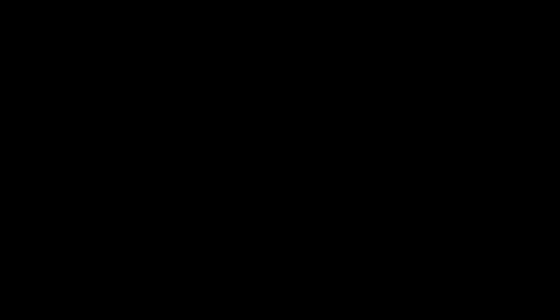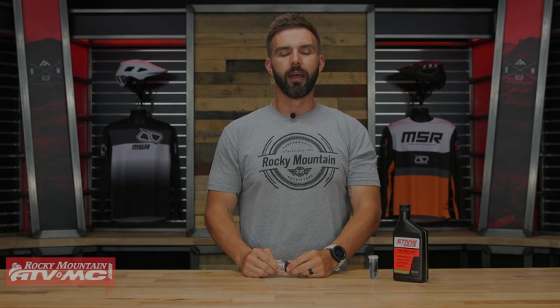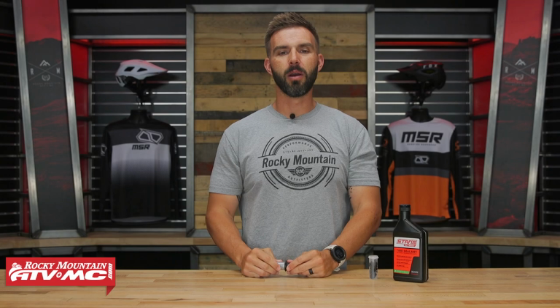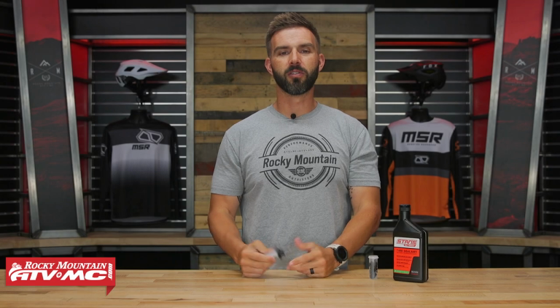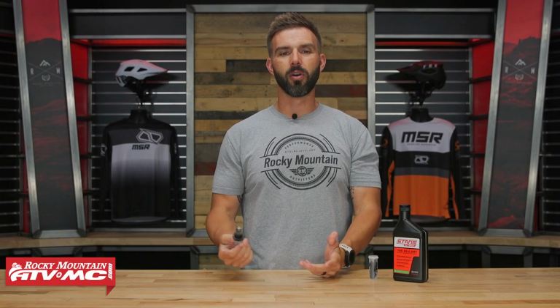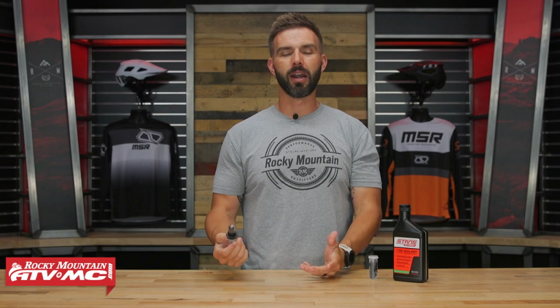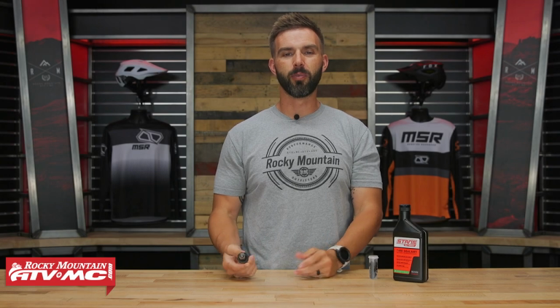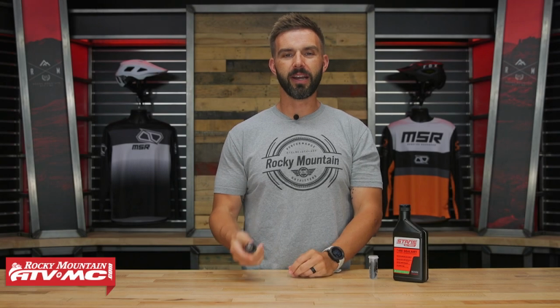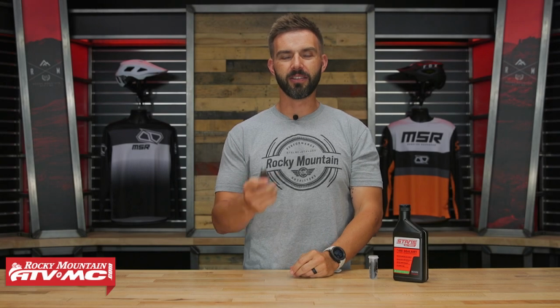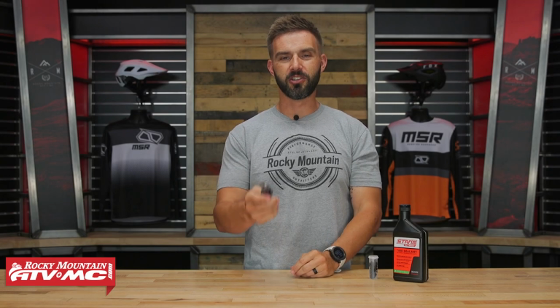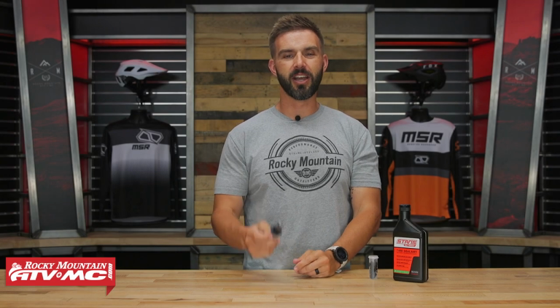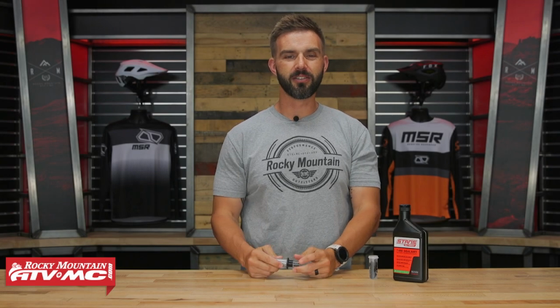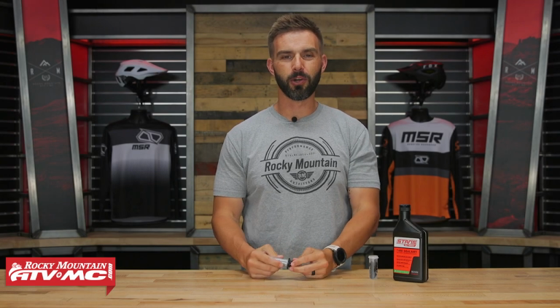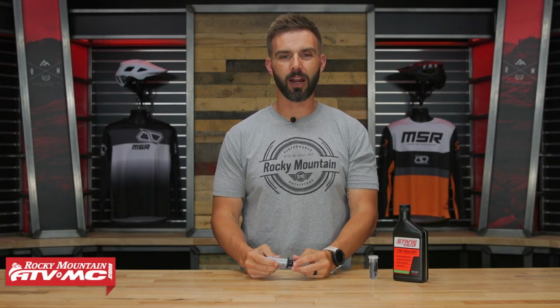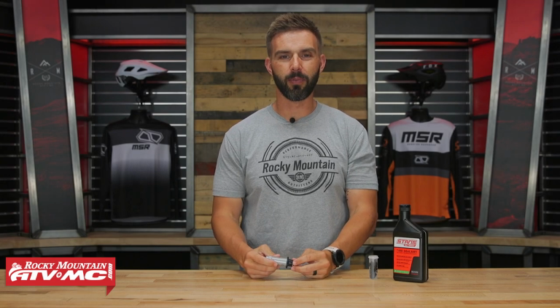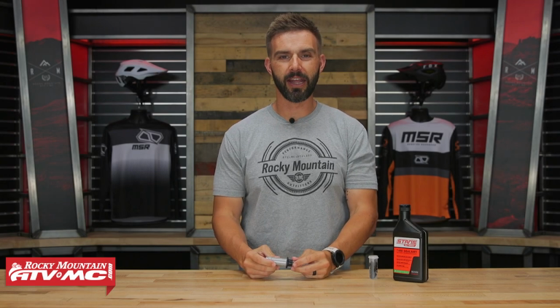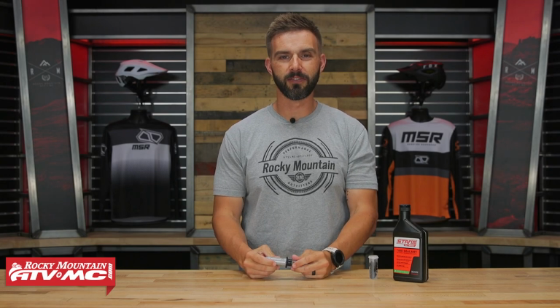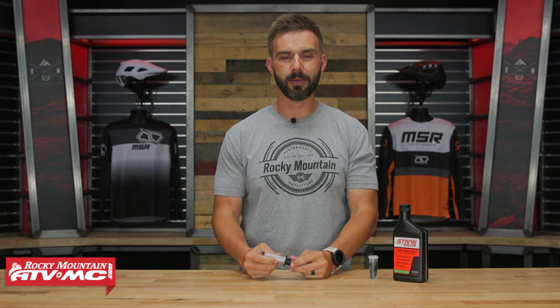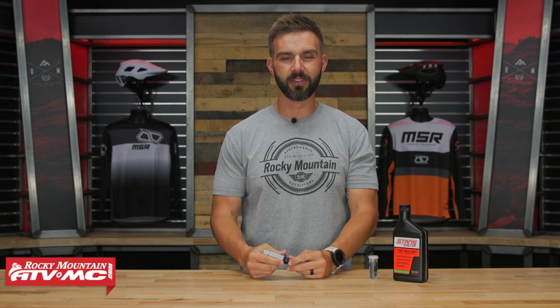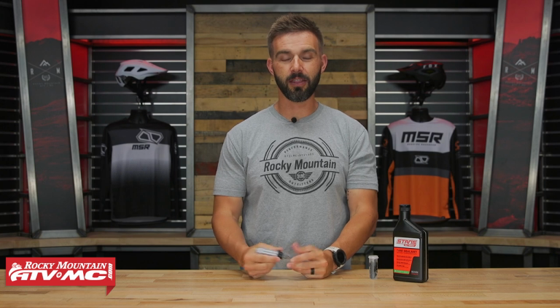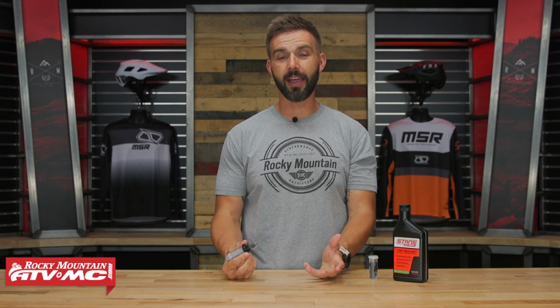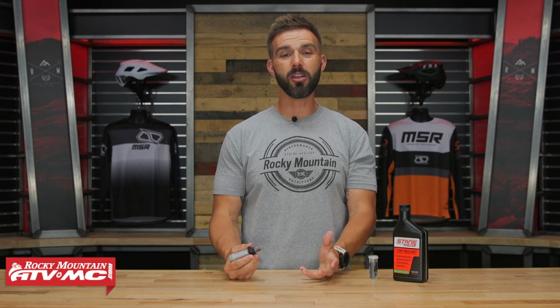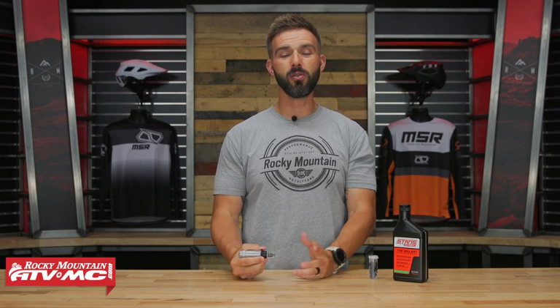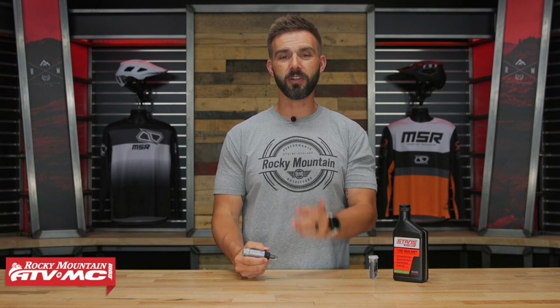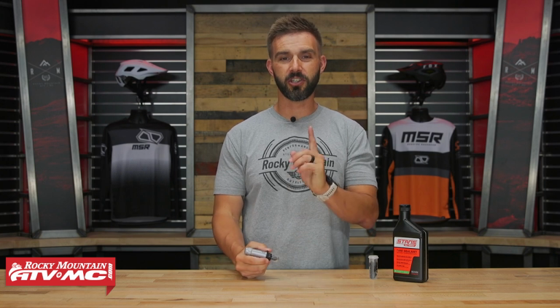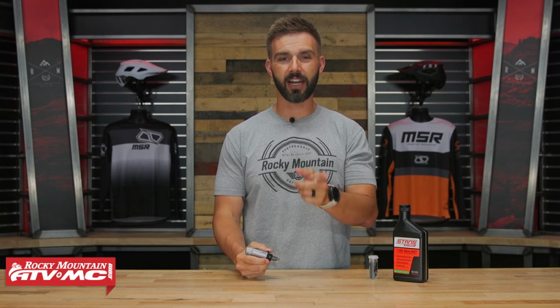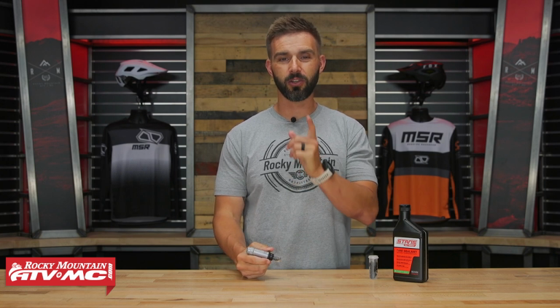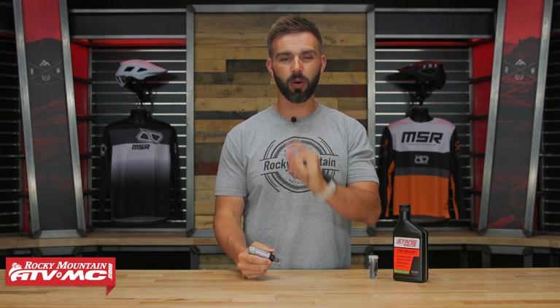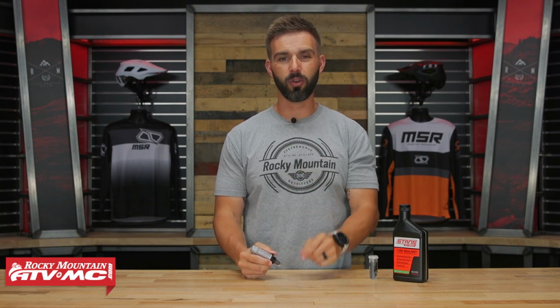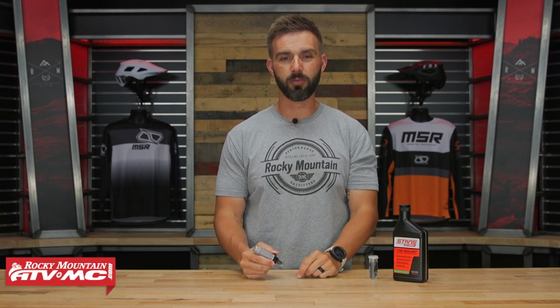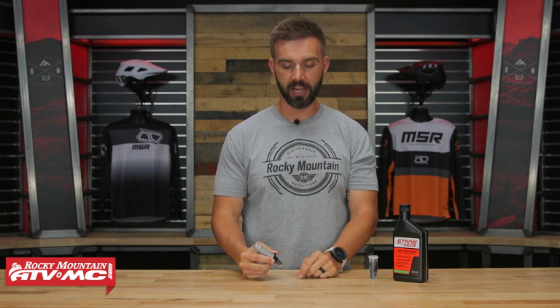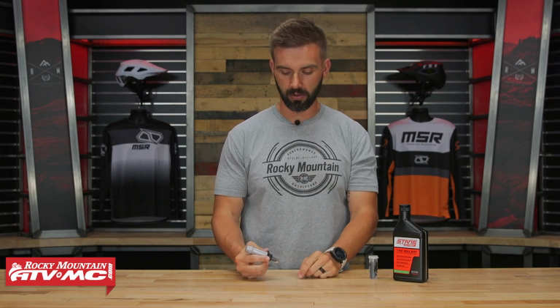Hey, what's going on everybody, this is Chase here at Rocky Mountain ATV MC. Thank you for checking into our YouTube channel.